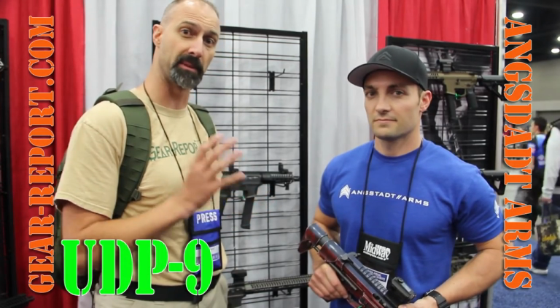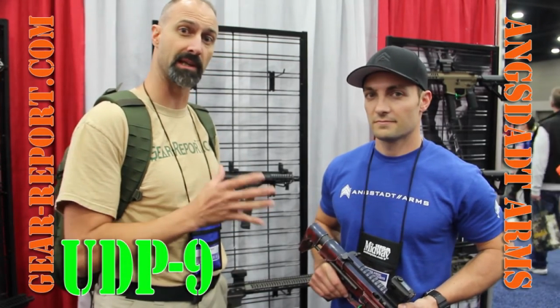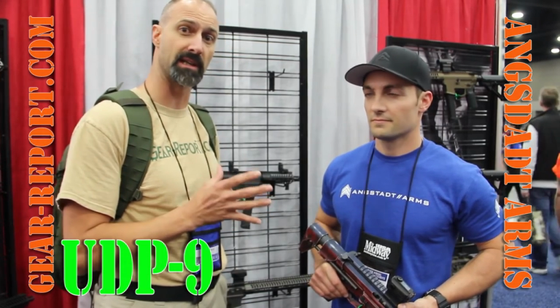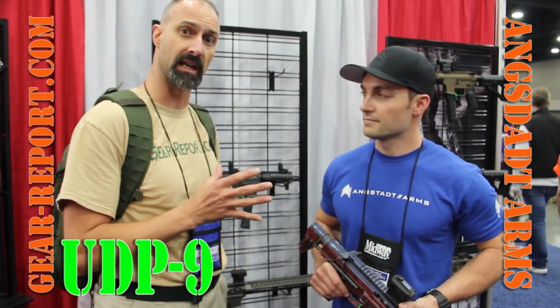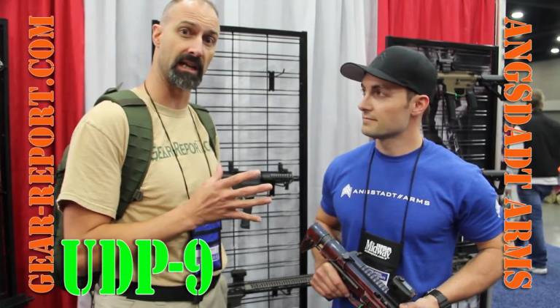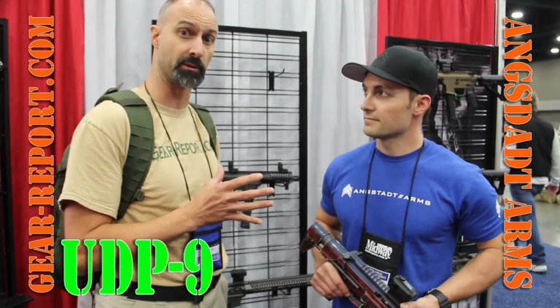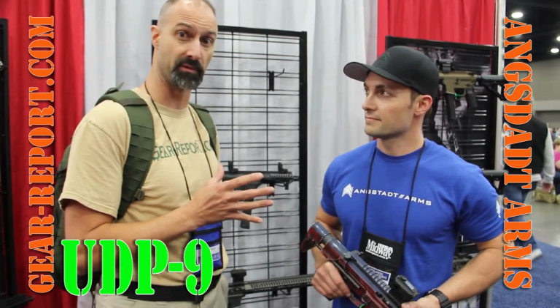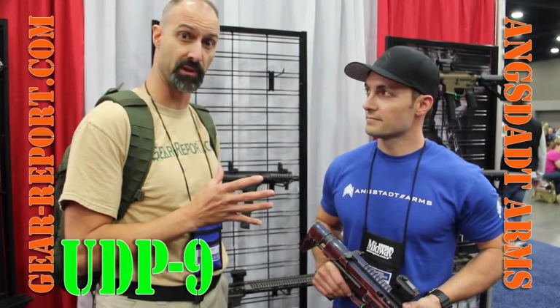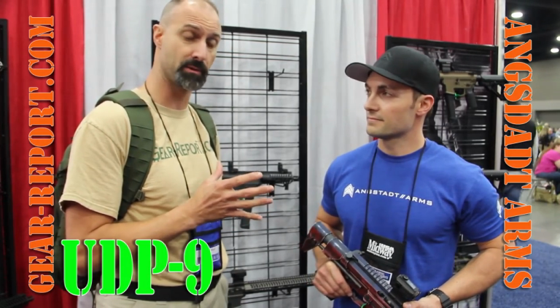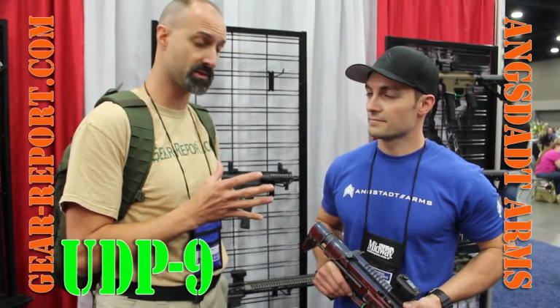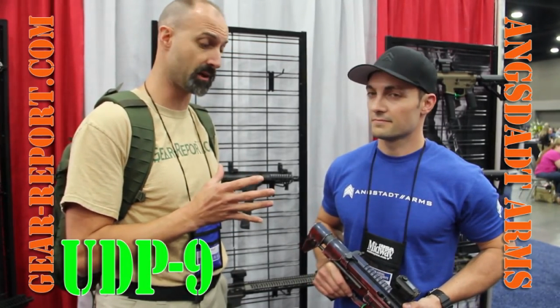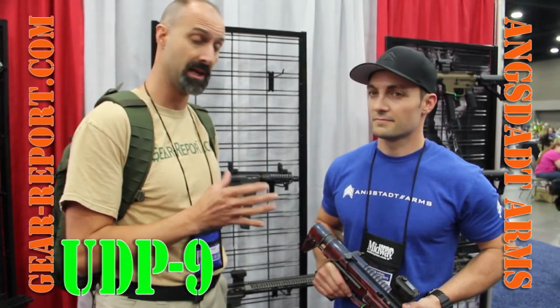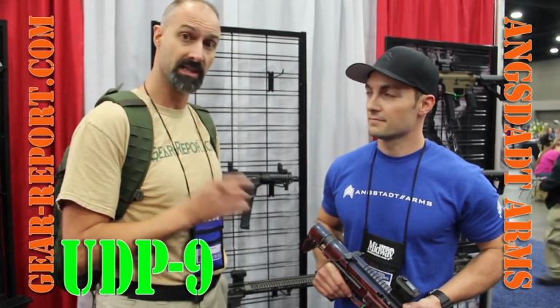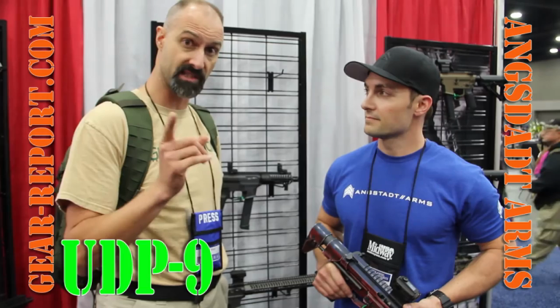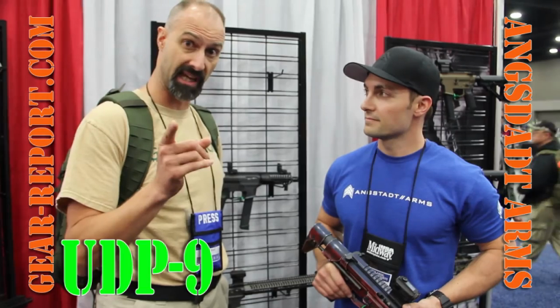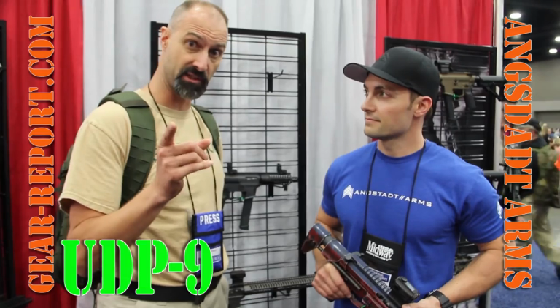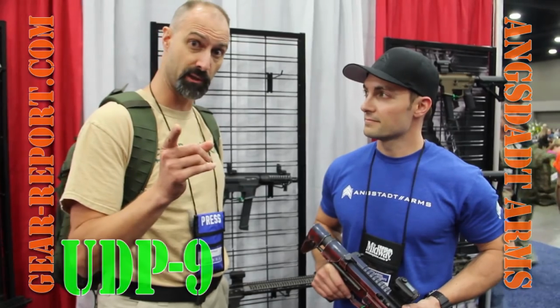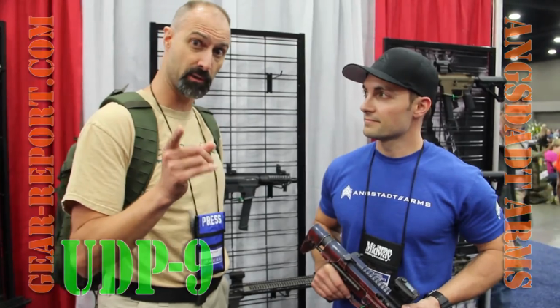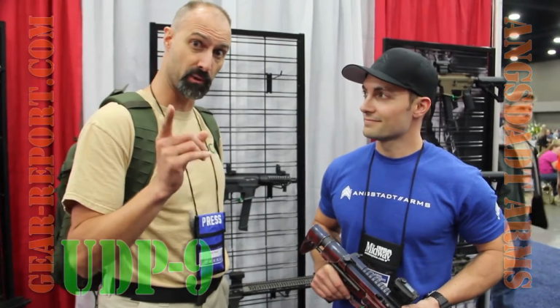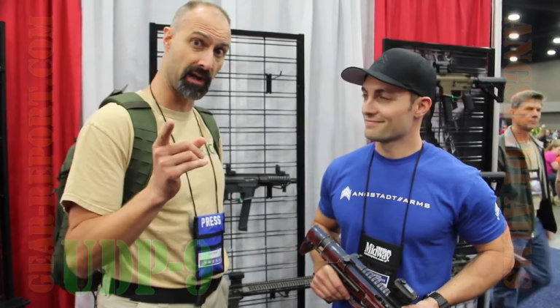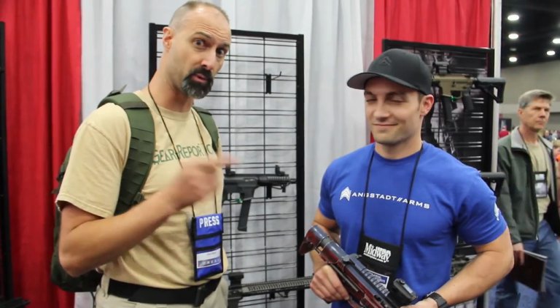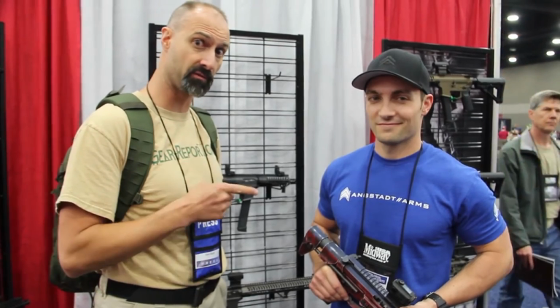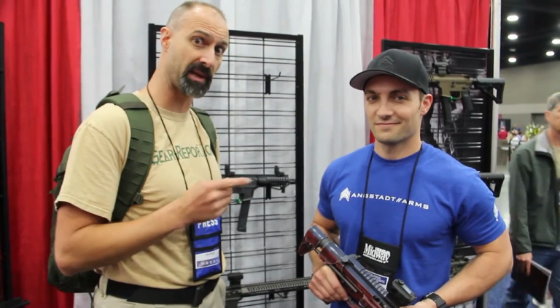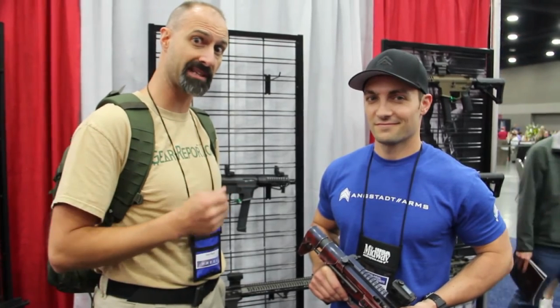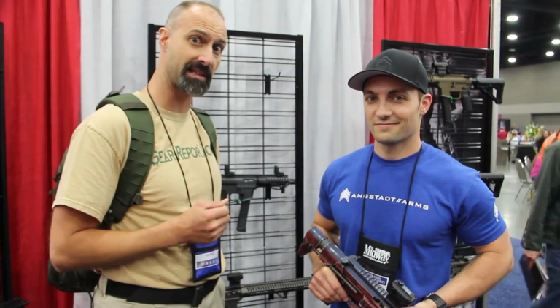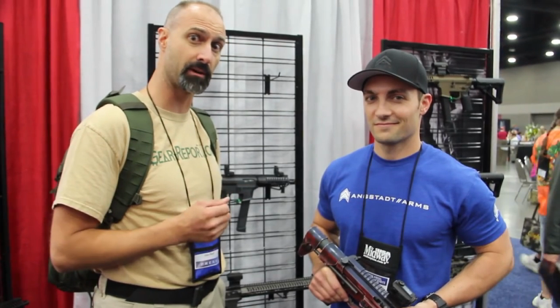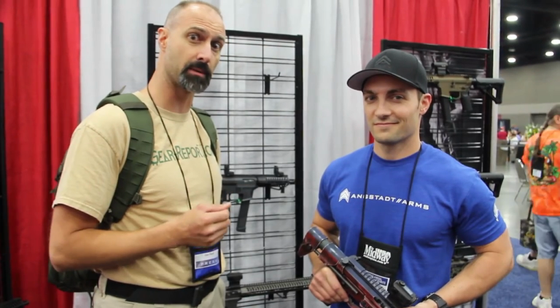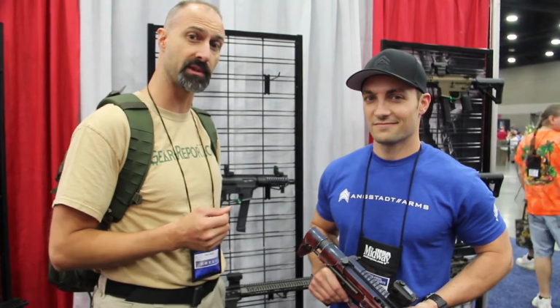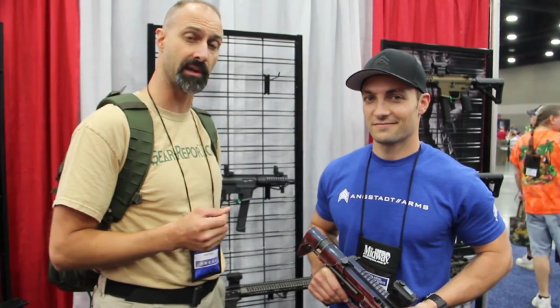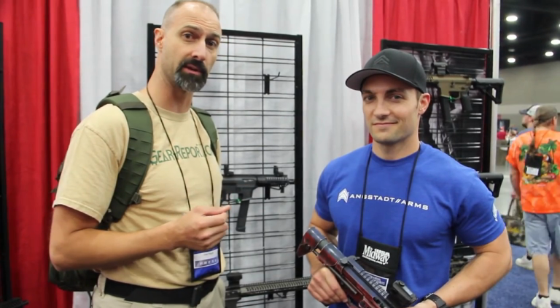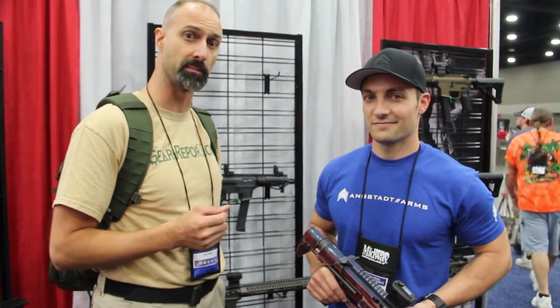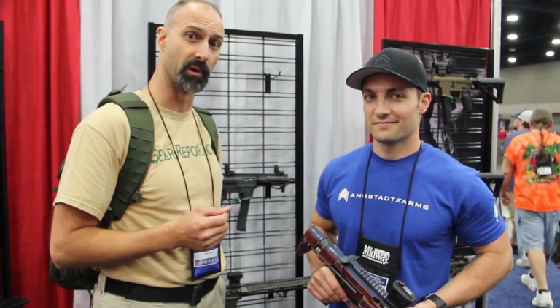Maybe get a gun to review. So stay tuned — we'll have more from Angstead Arms here on Gear Report.